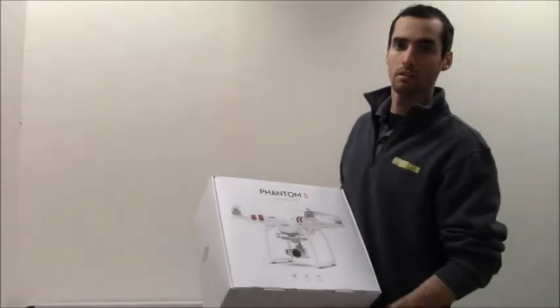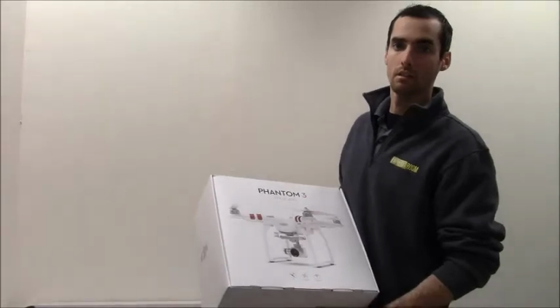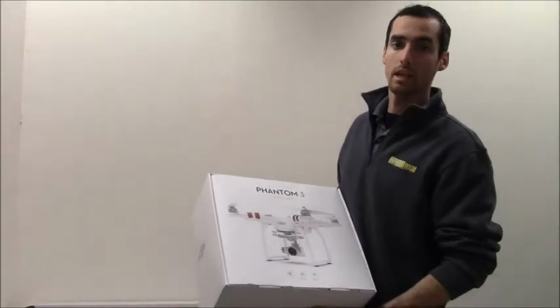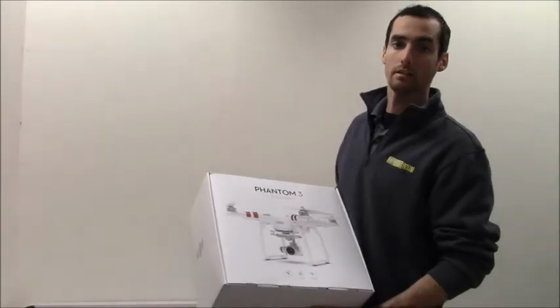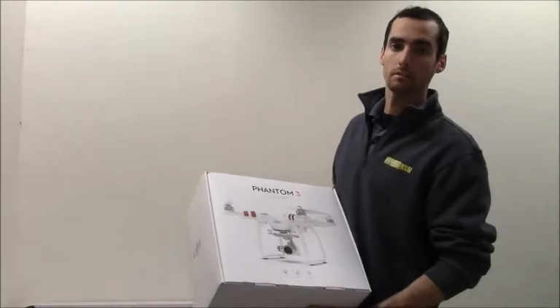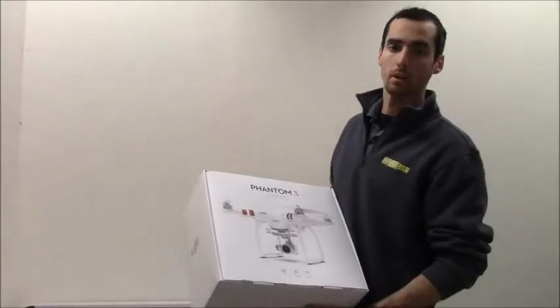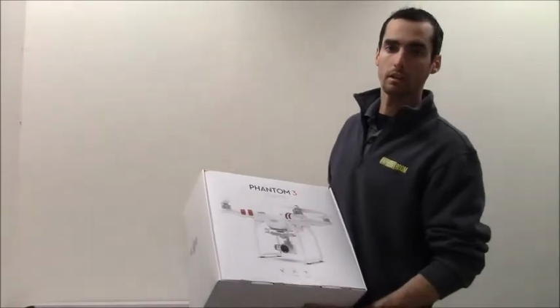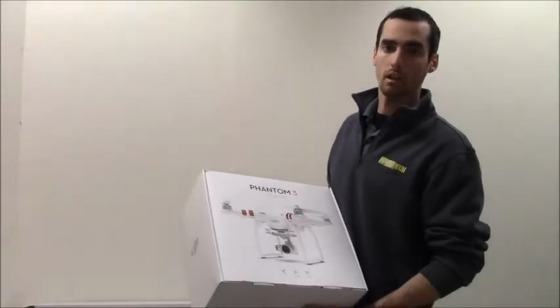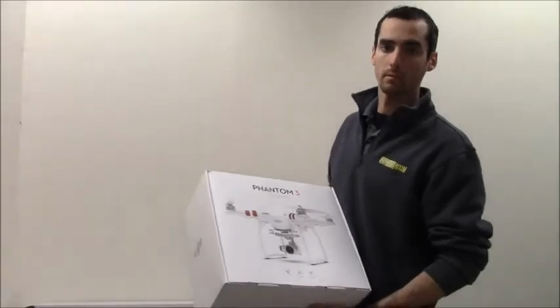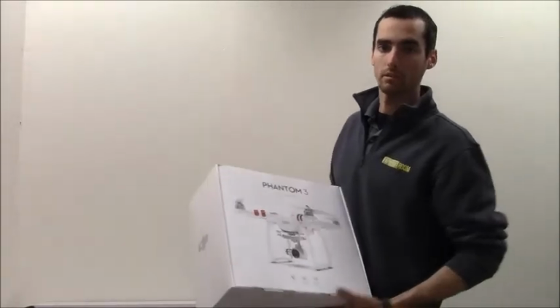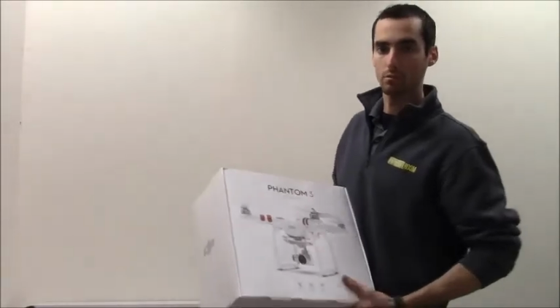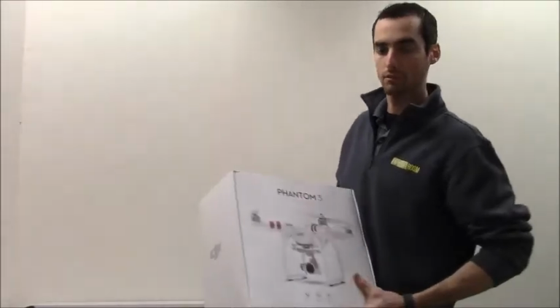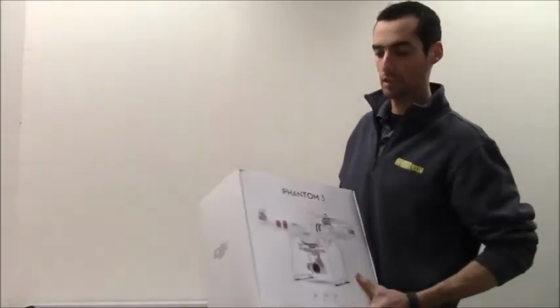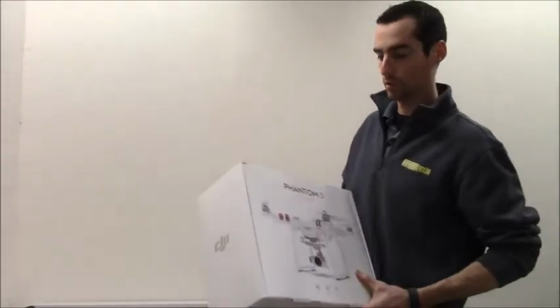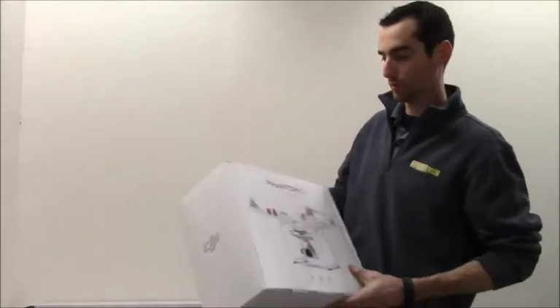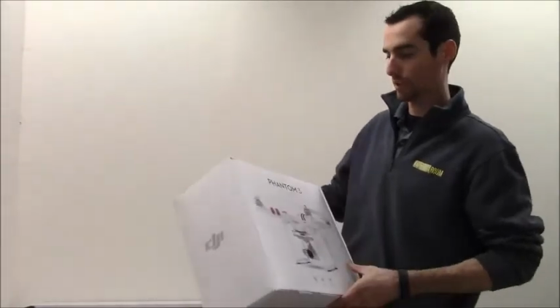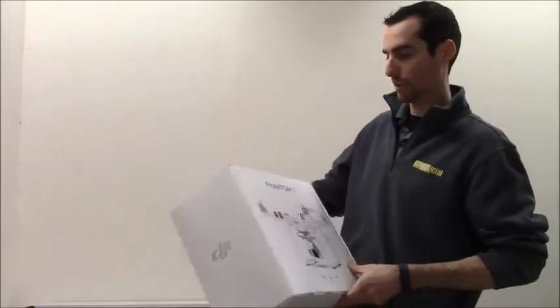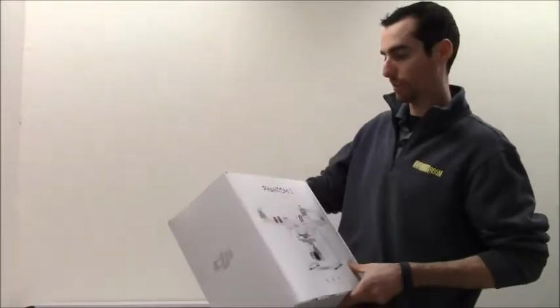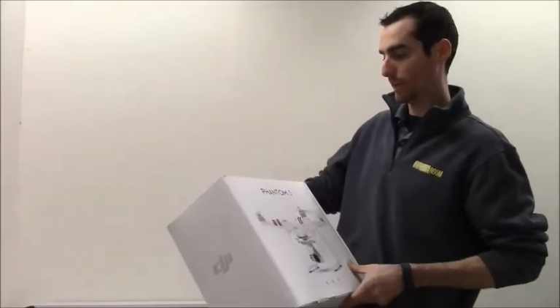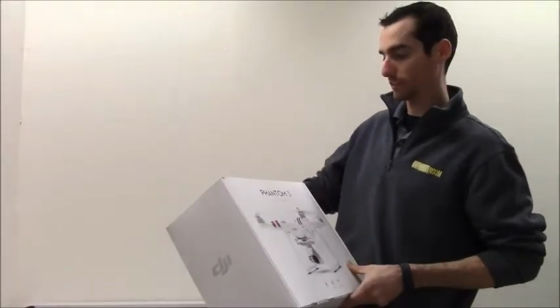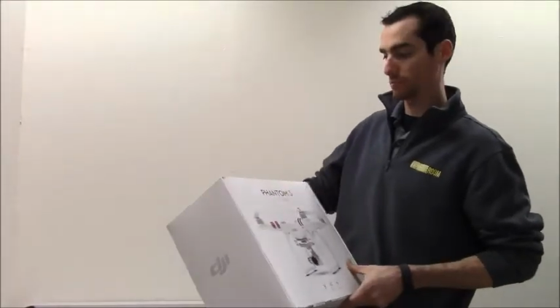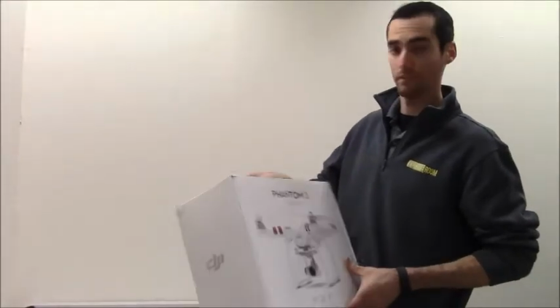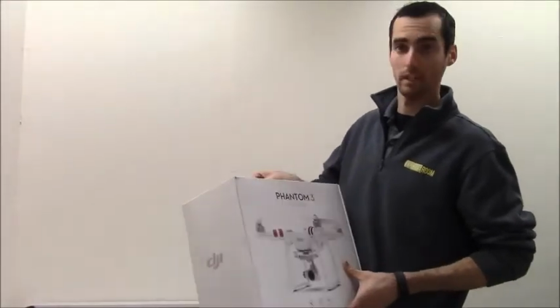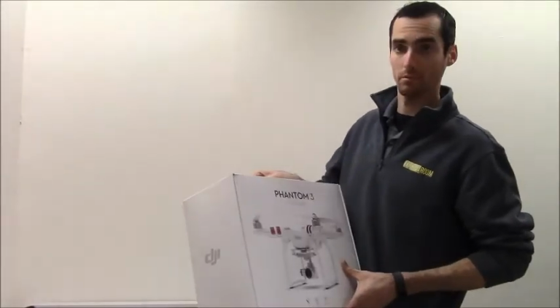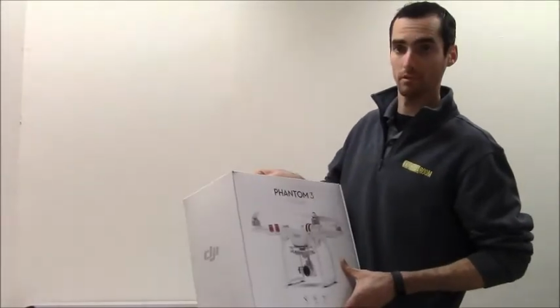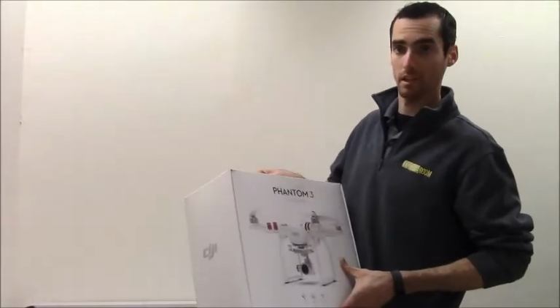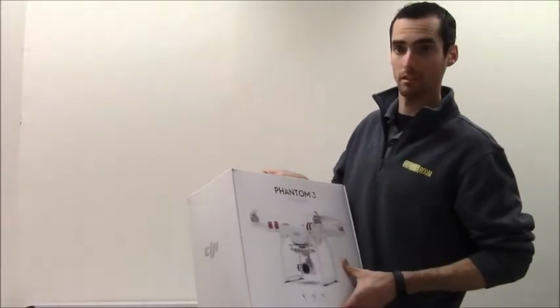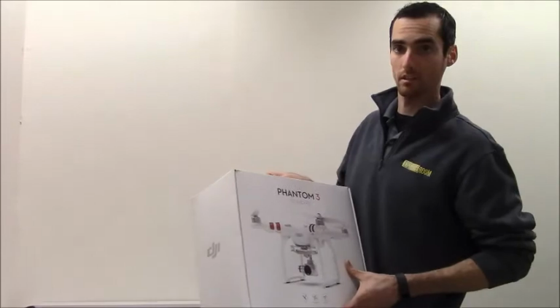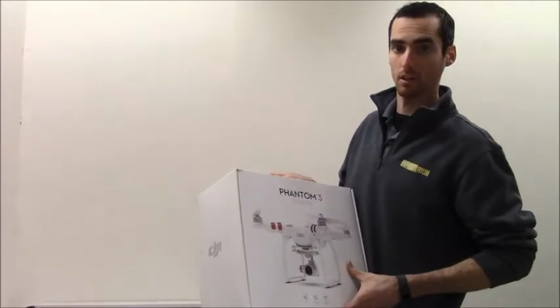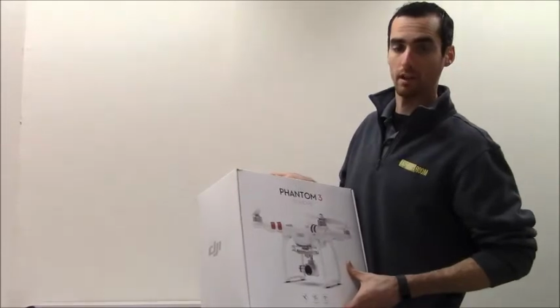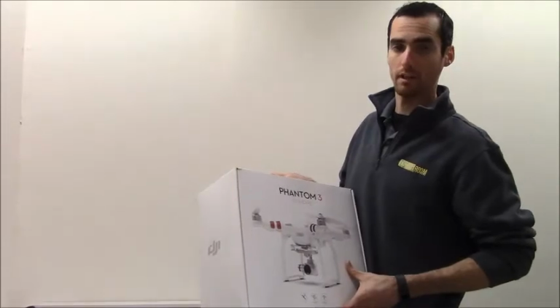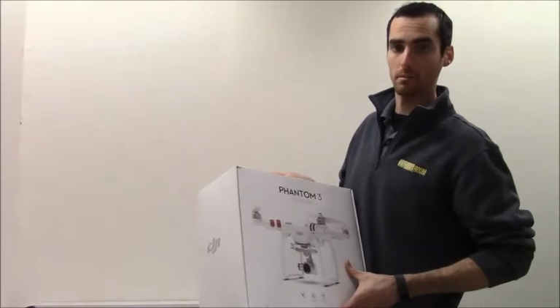Hey, this is Mike. This is a YouTube video for the unboxing of the Phantom 3 Standard Quadcopter.